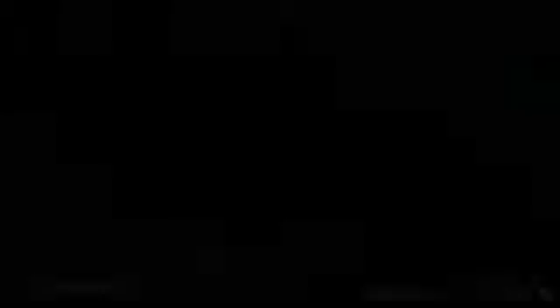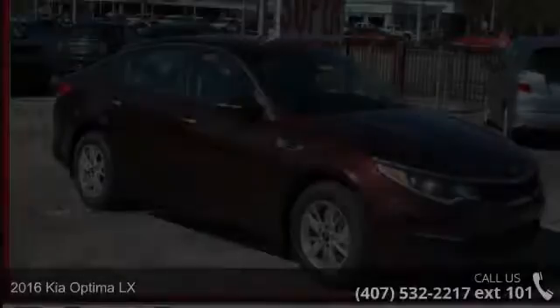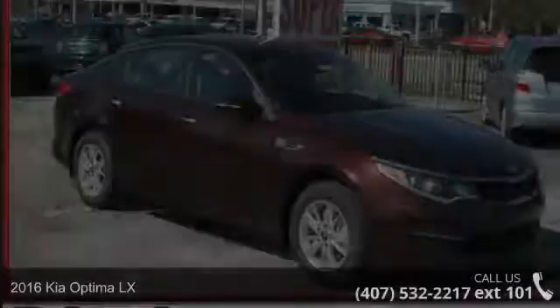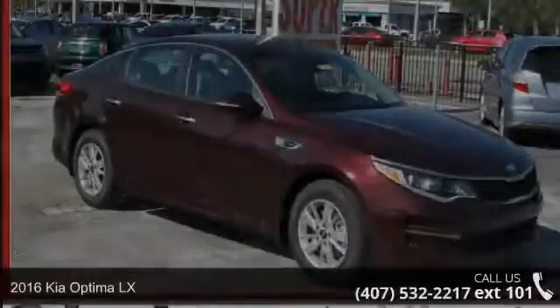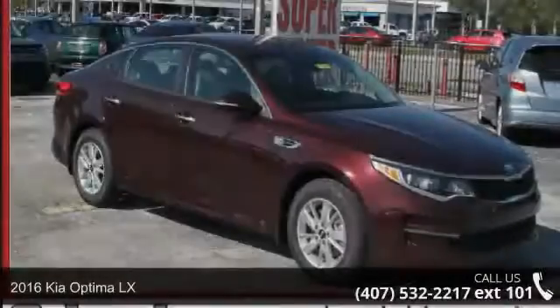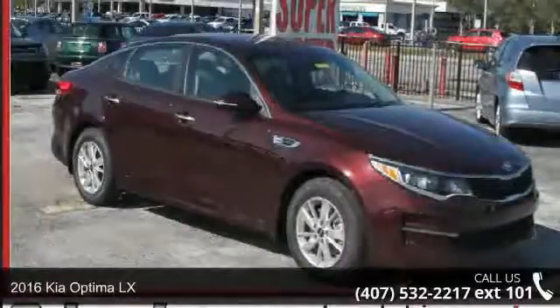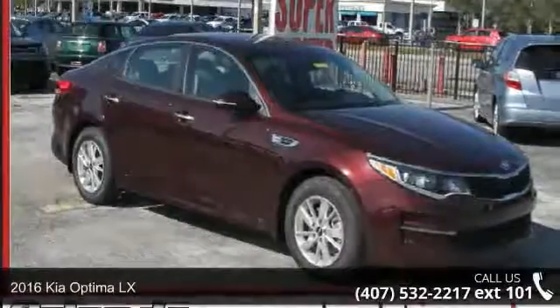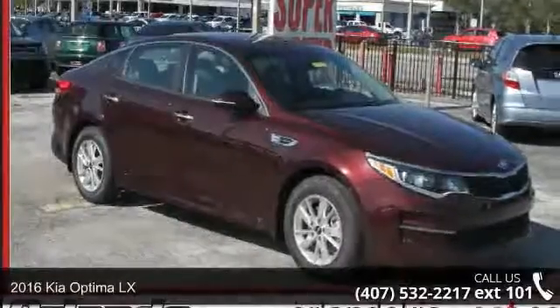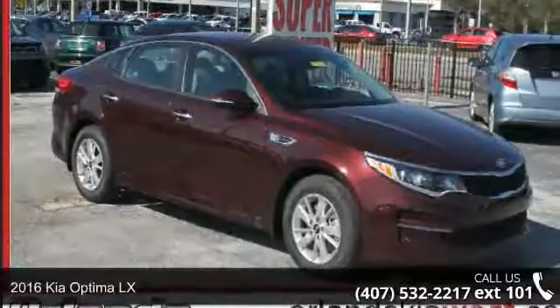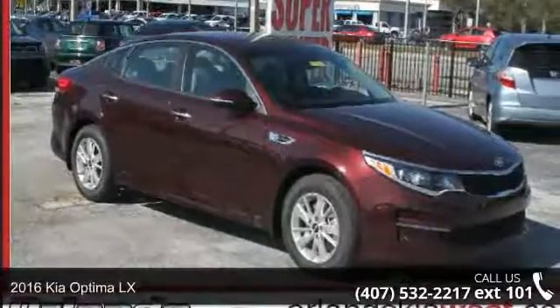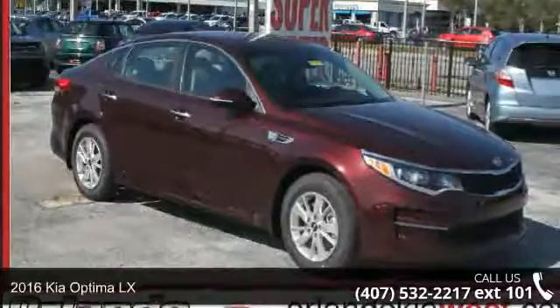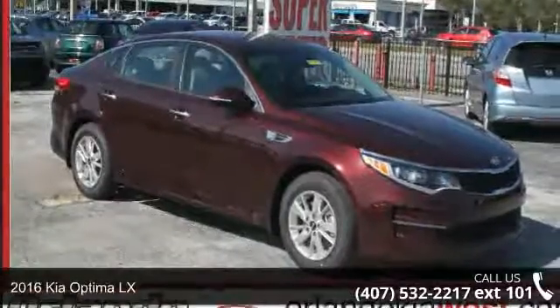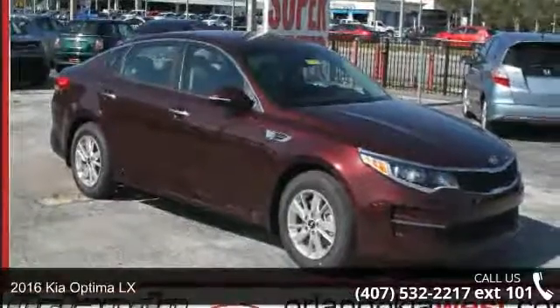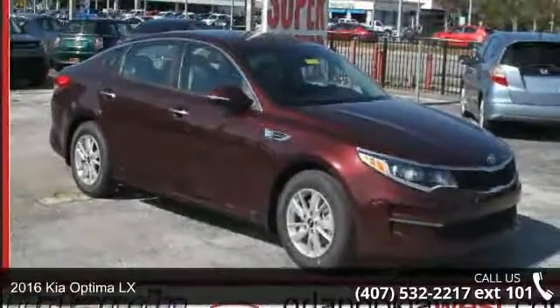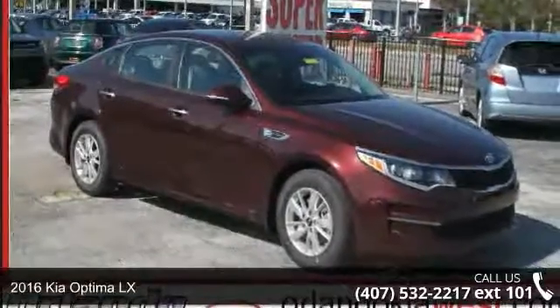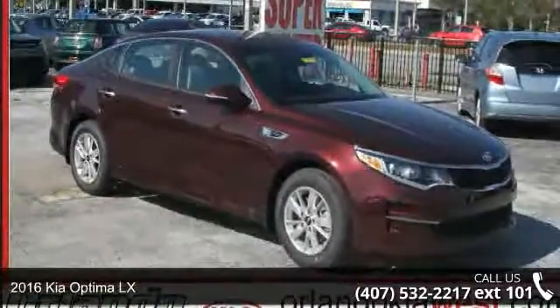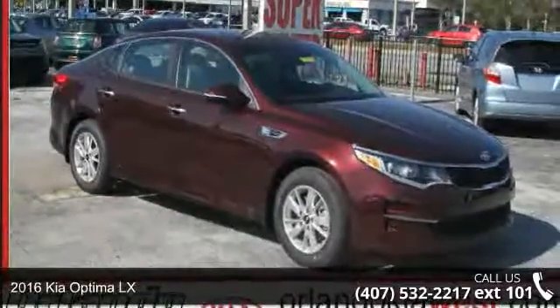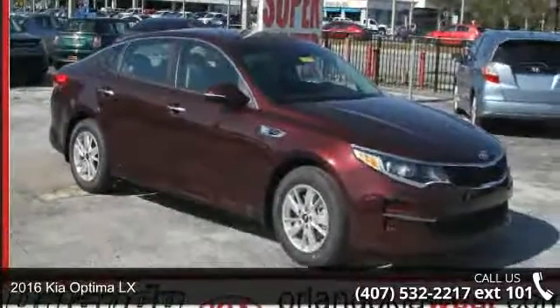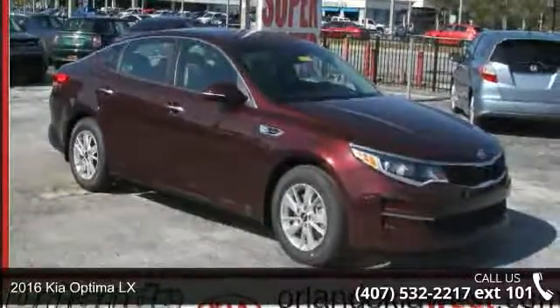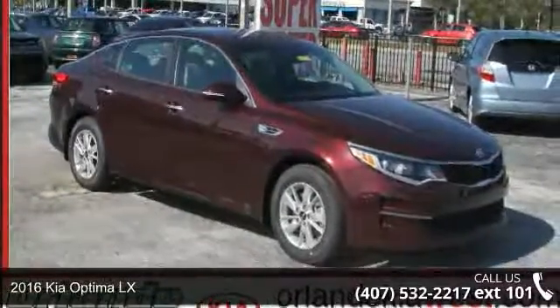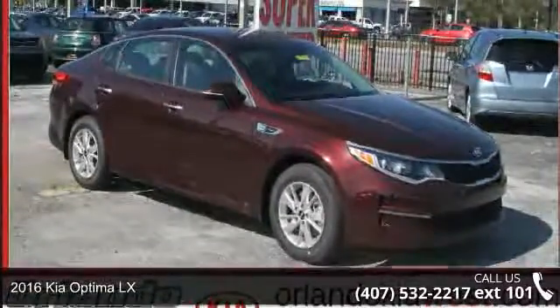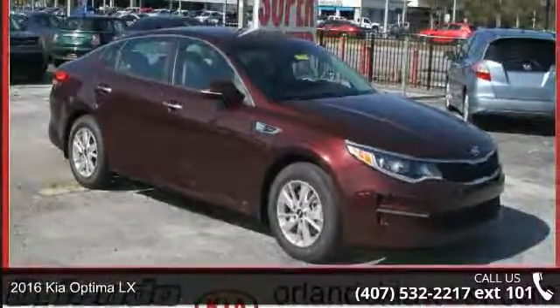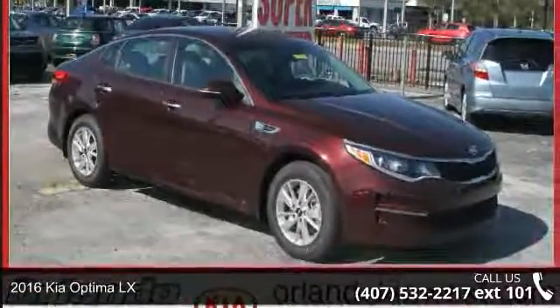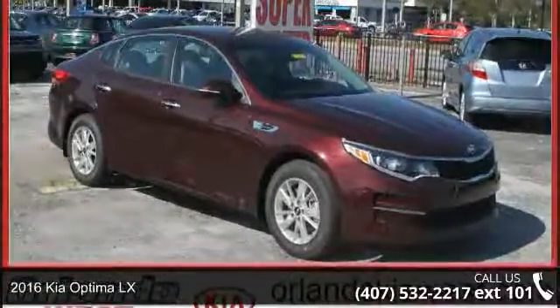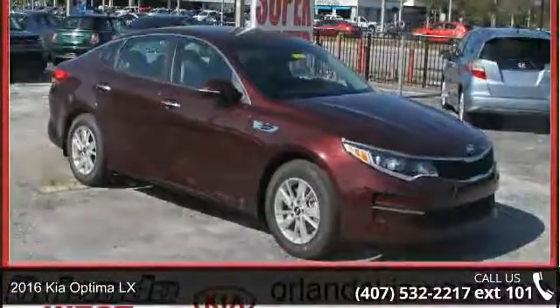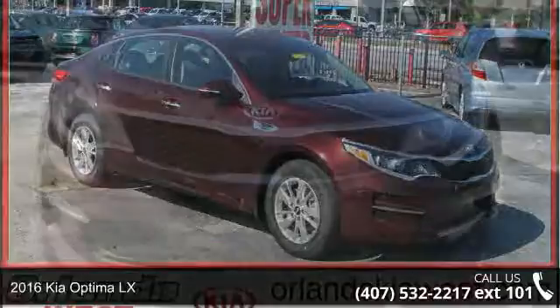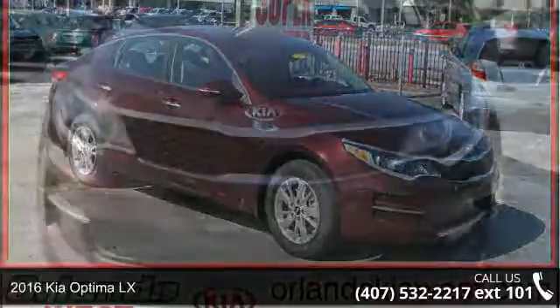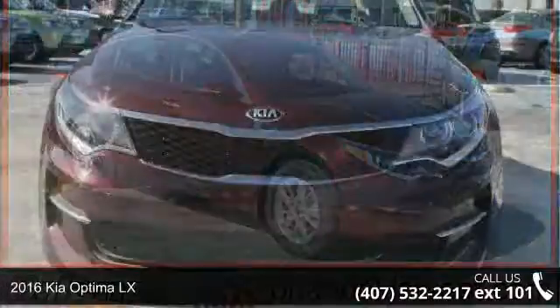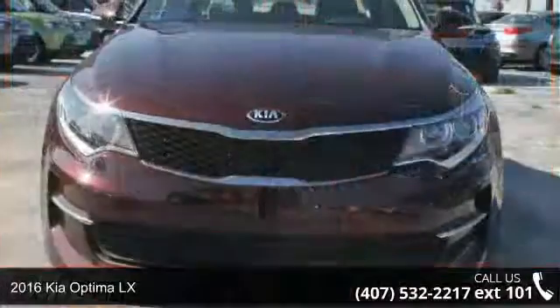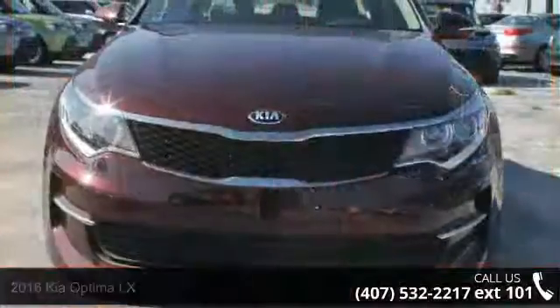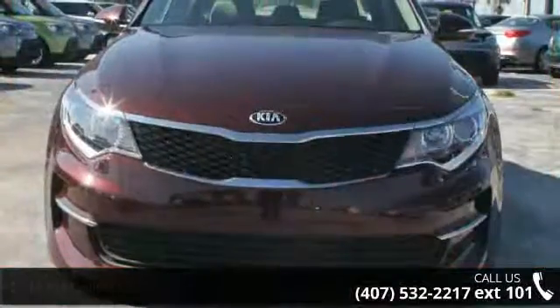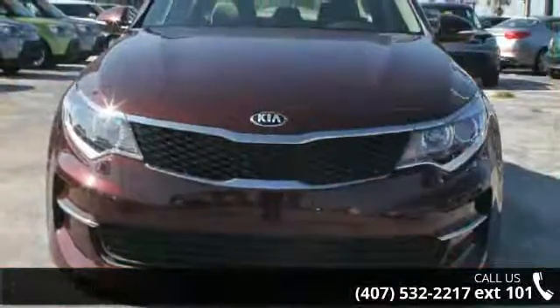Arrive in style with this 2016 Kia Optima LX. This may be the set of wheels you've been looking for.